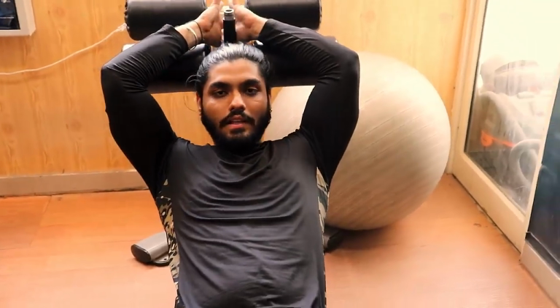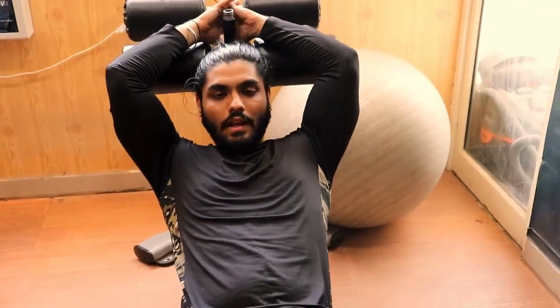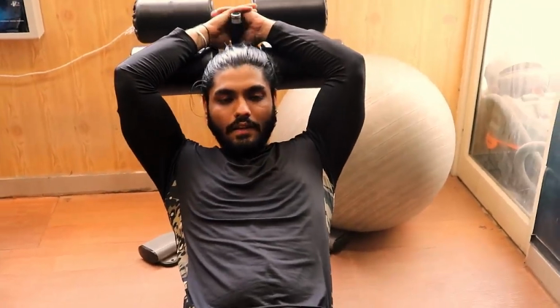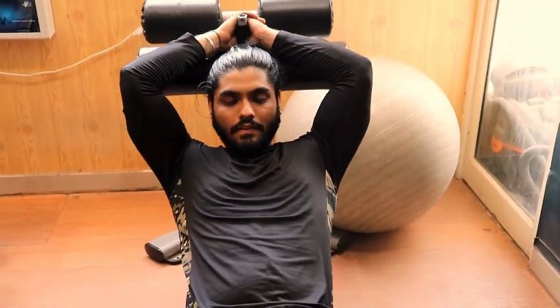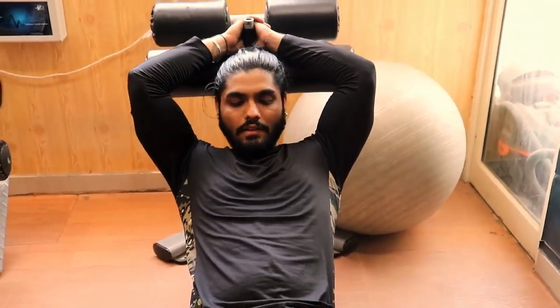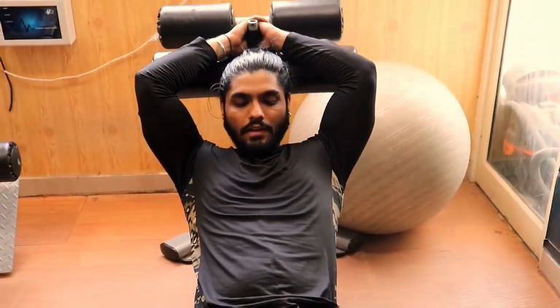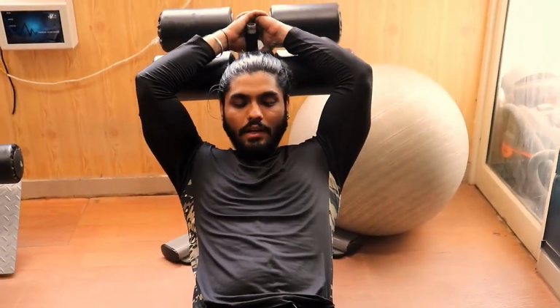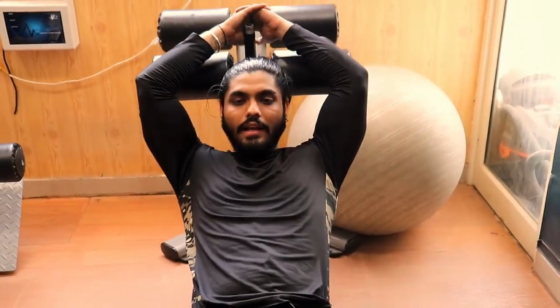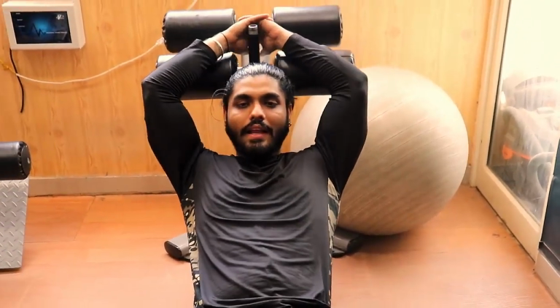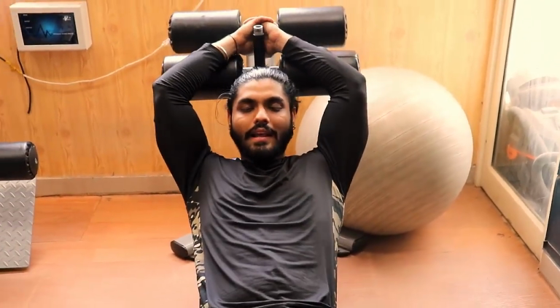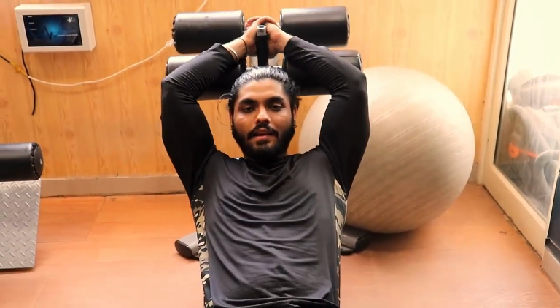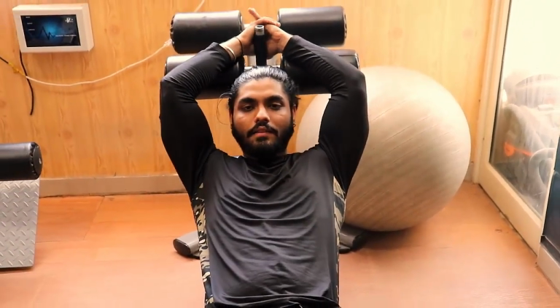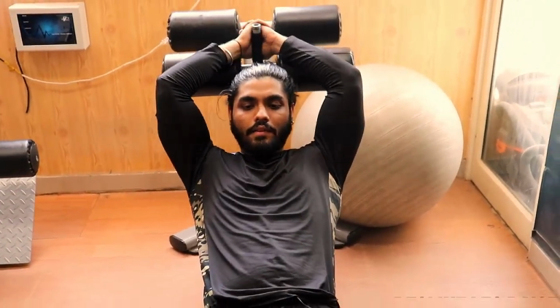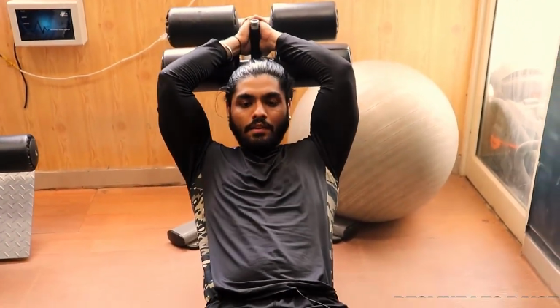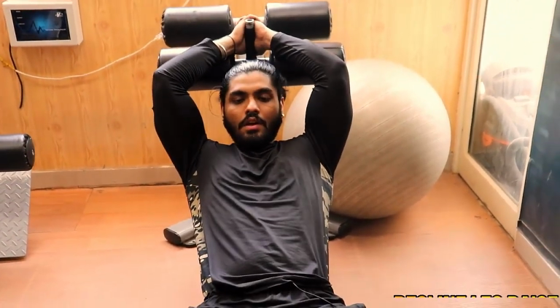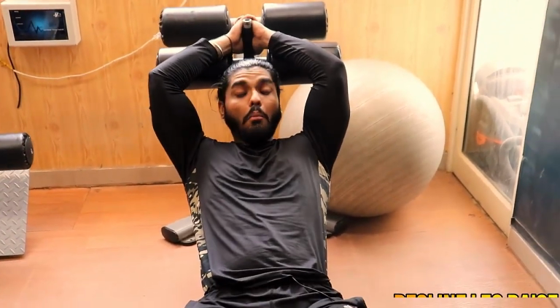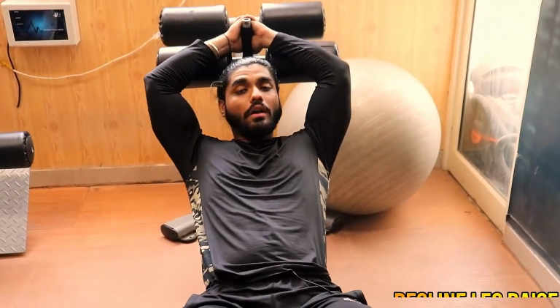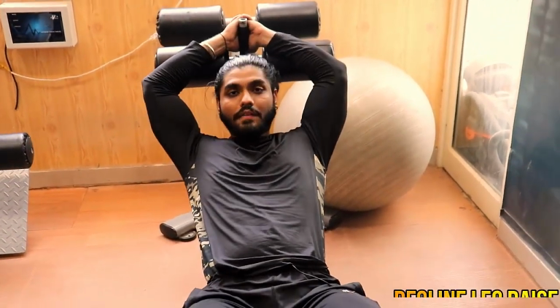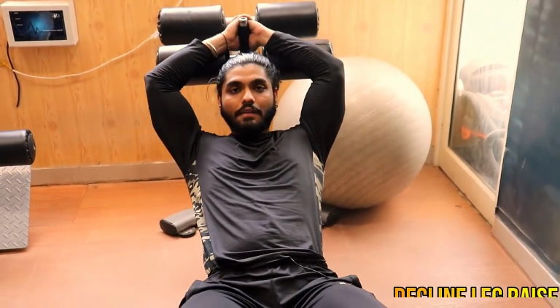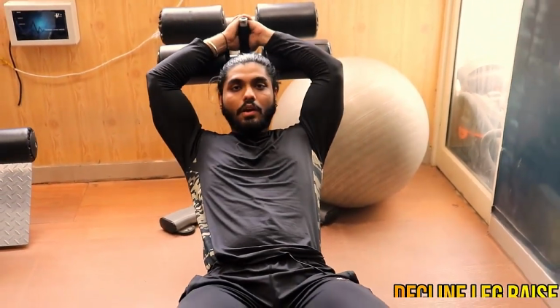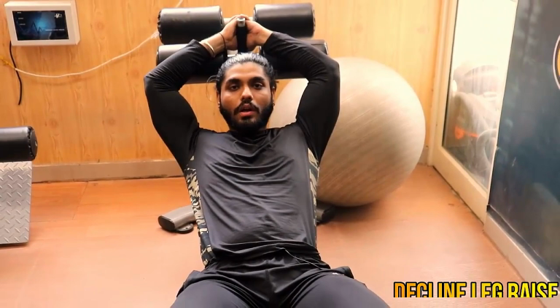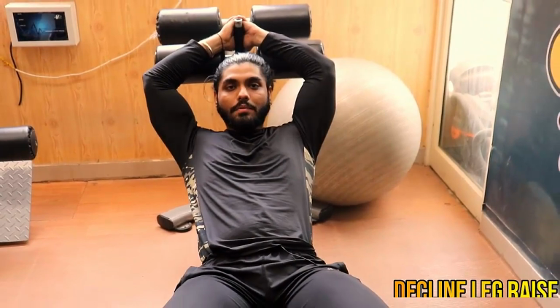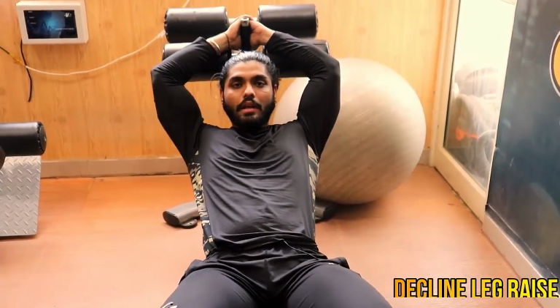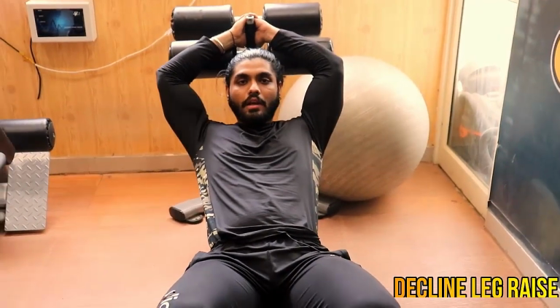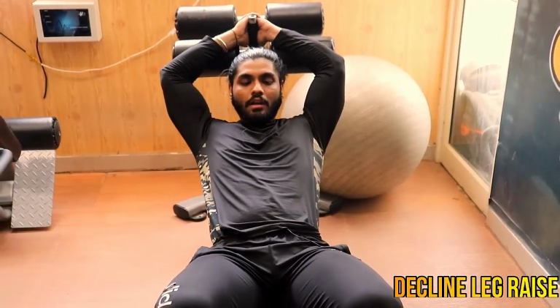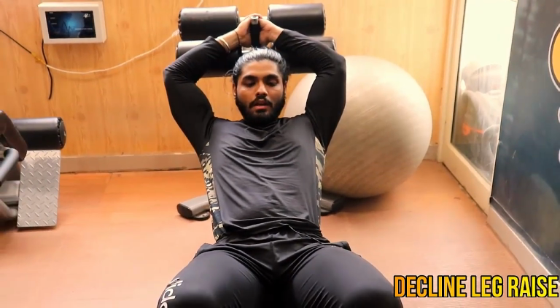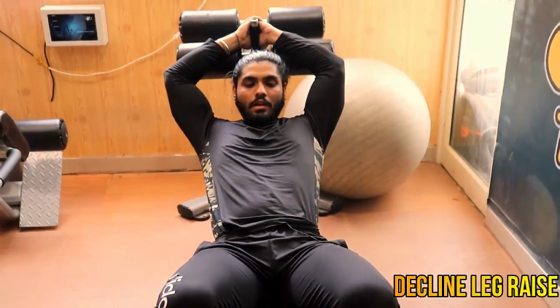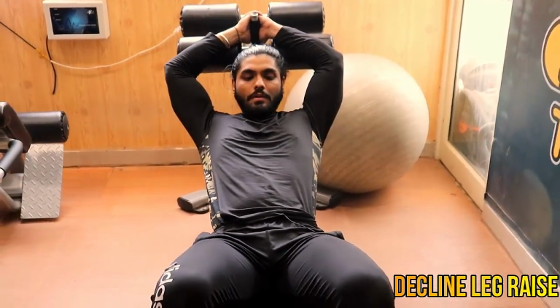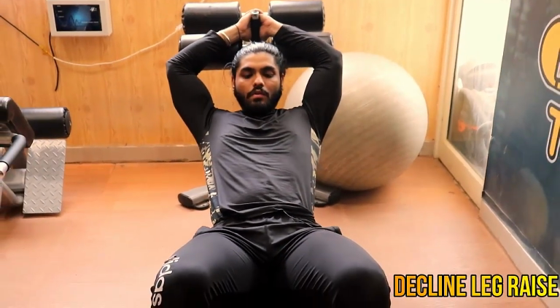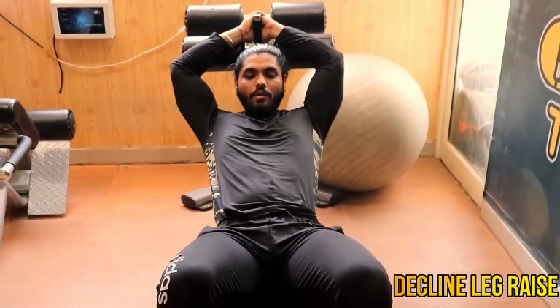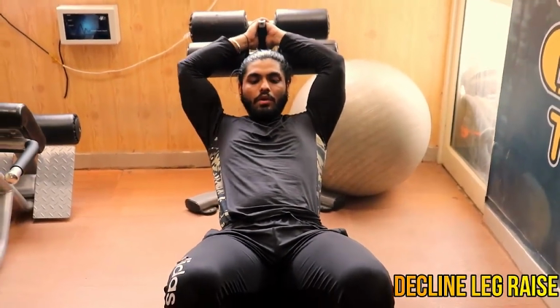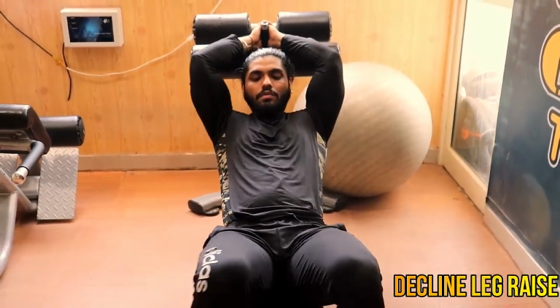So guys, this is the last exercise today — decline leg raise. It is very effective for lower abs. Please try it once.